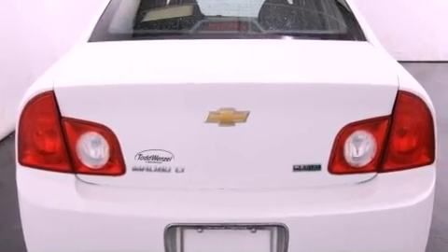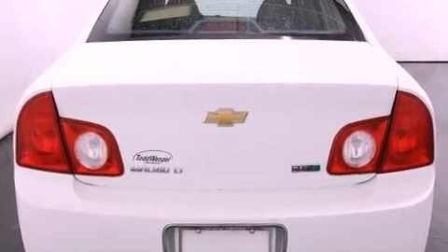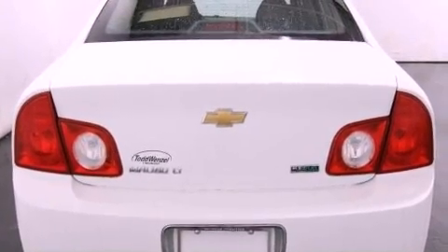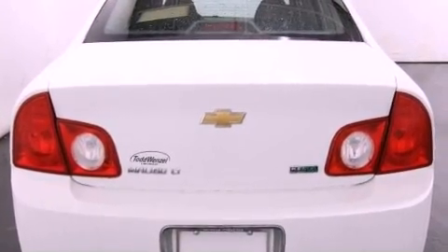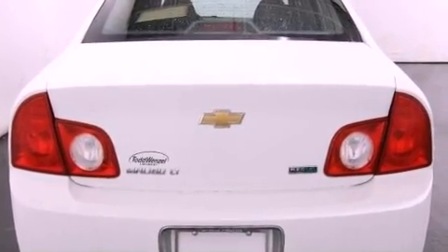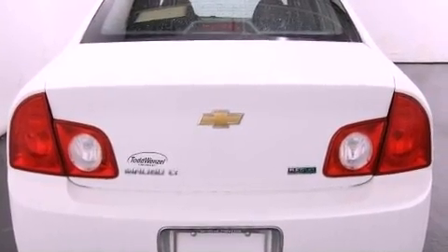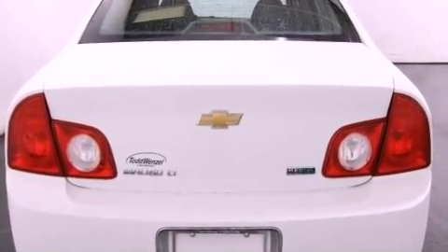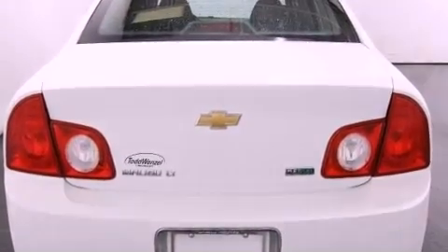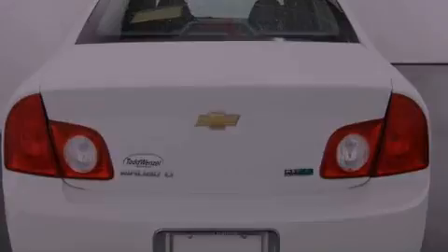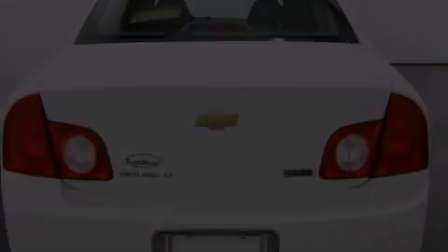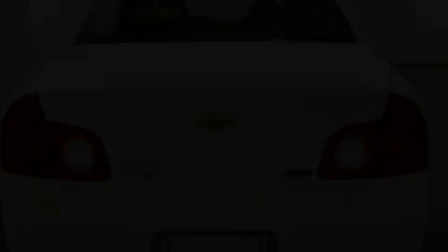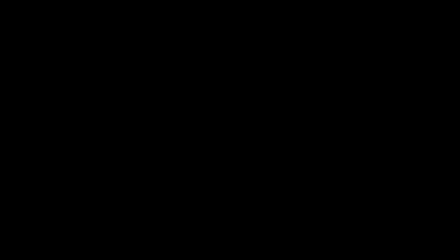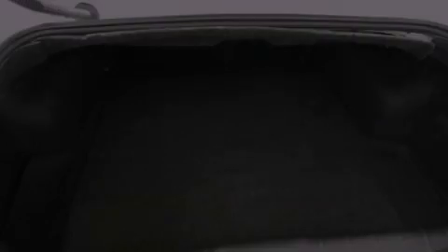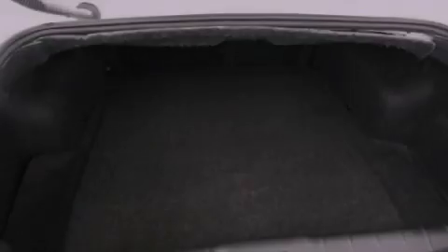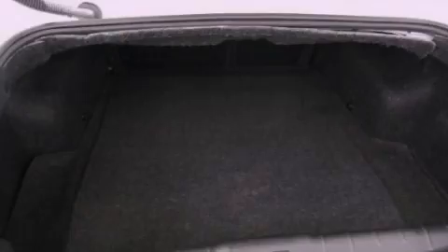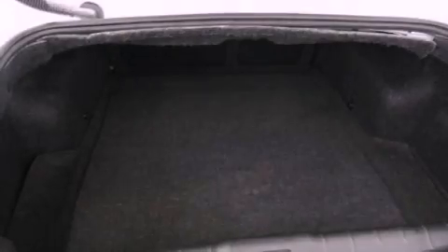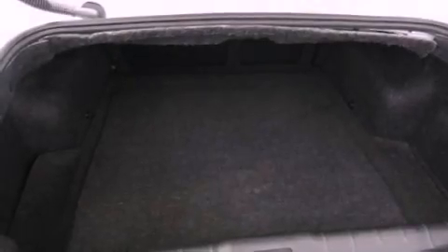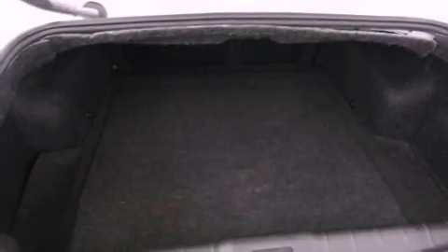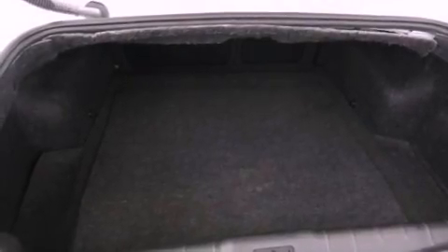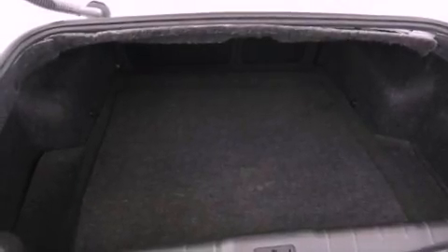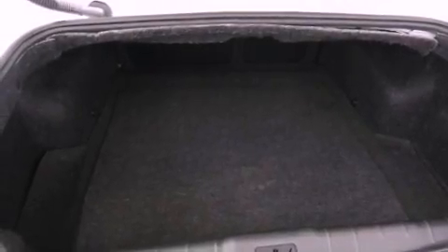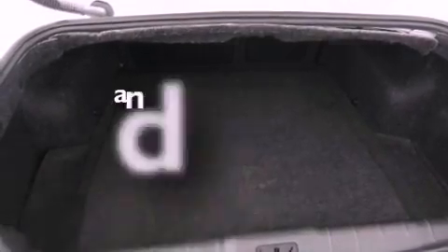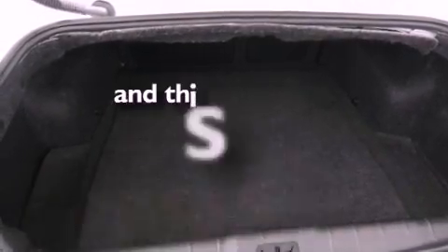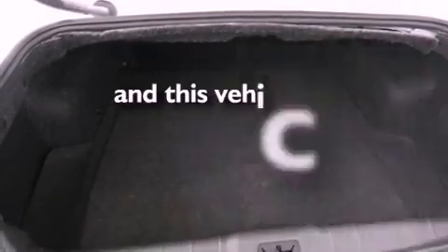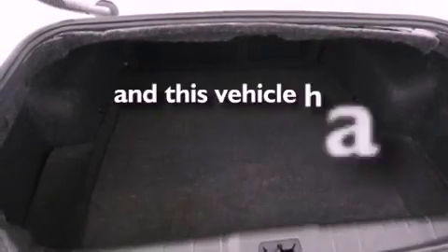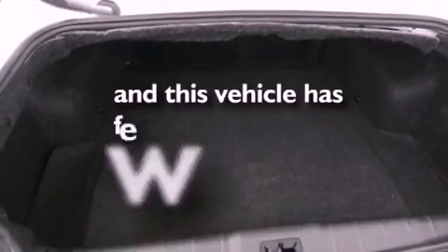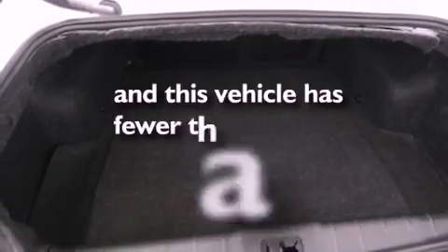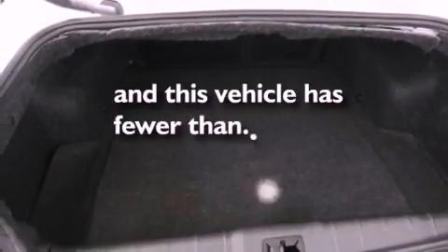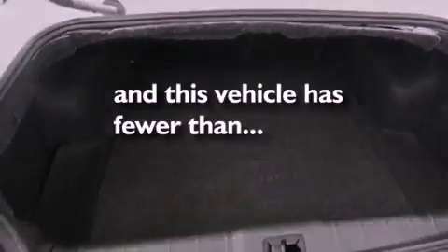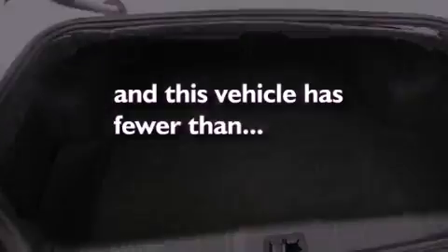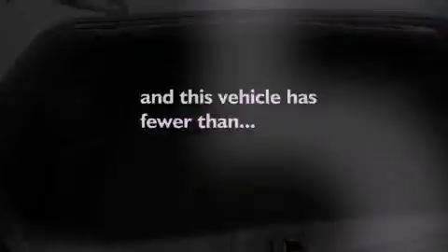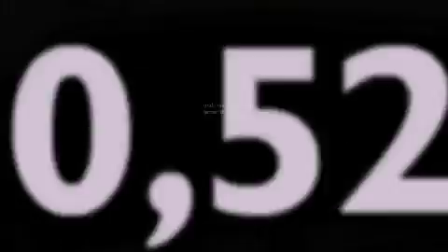Additional features include latch-ready child seat anchors, air-conditioning, cruise control, and this vehicle has less than 51,000 miles.